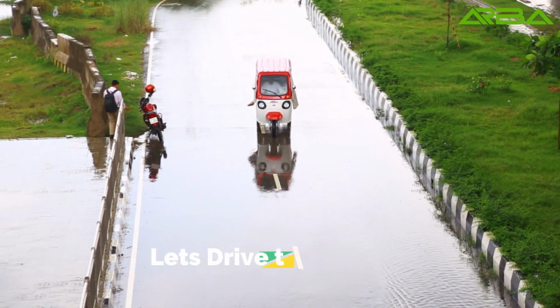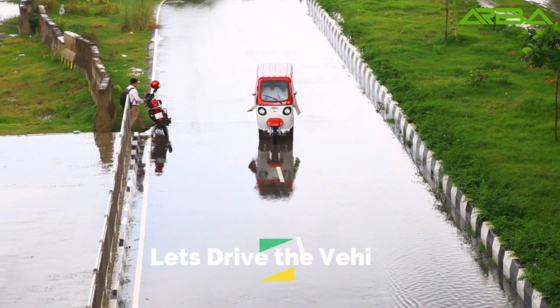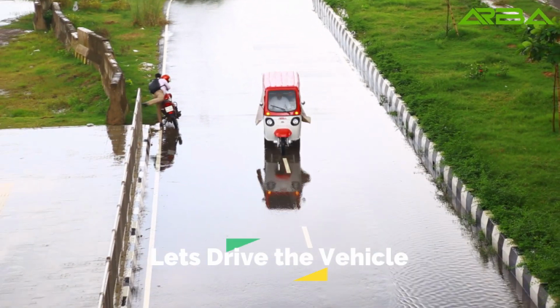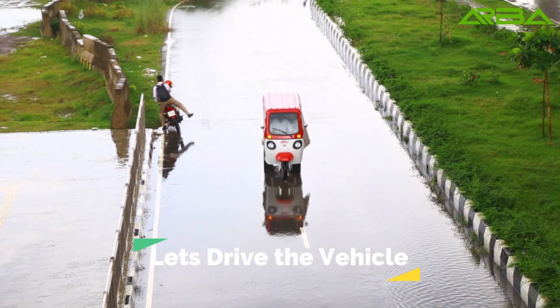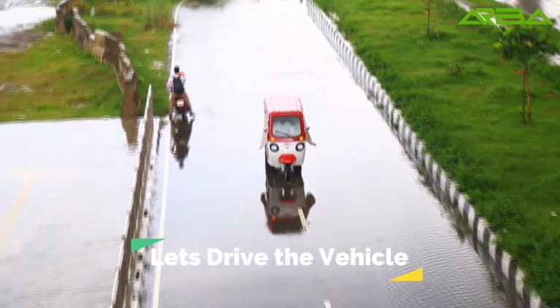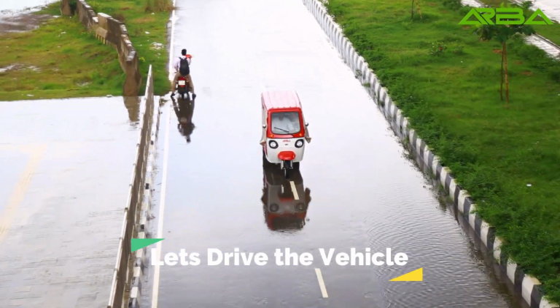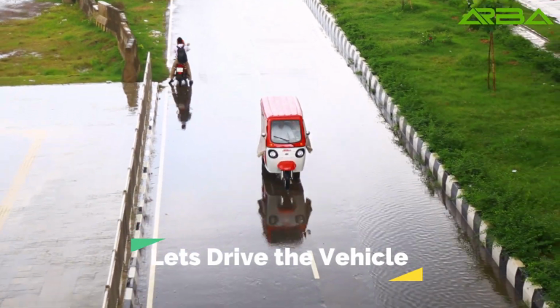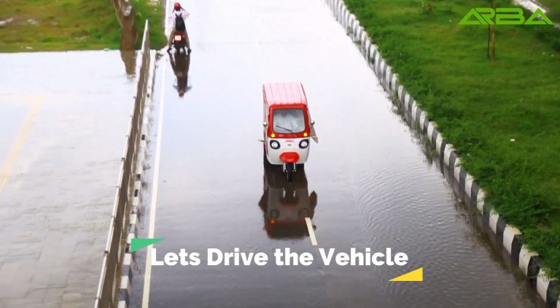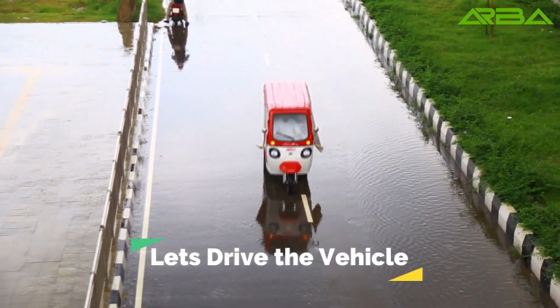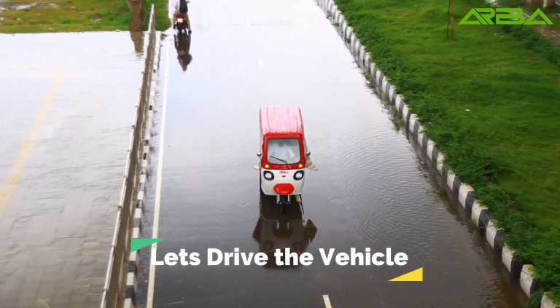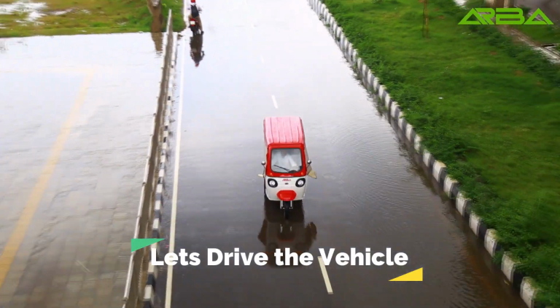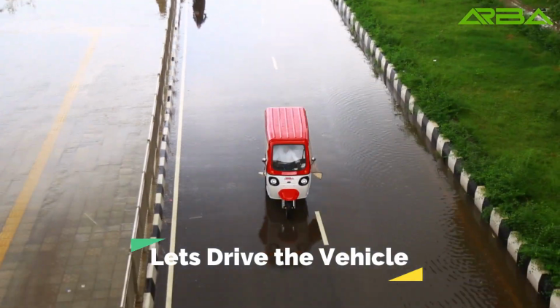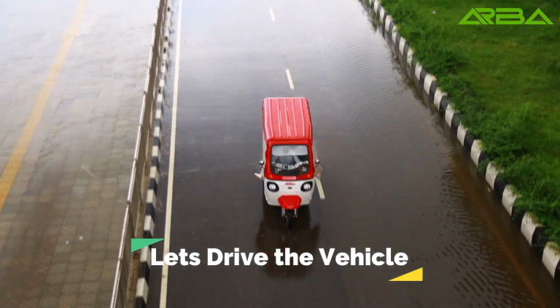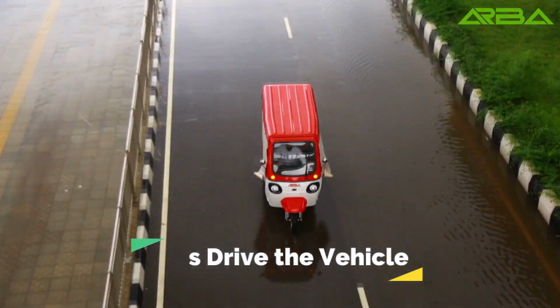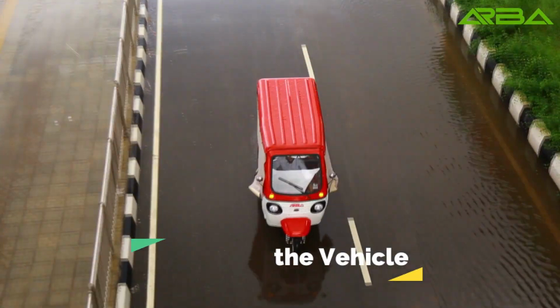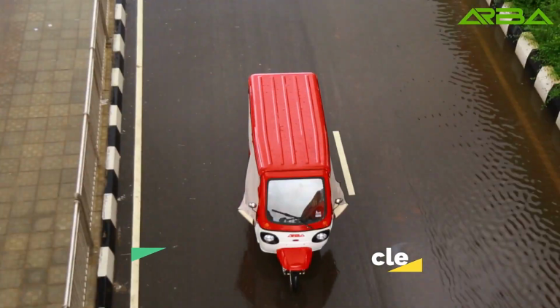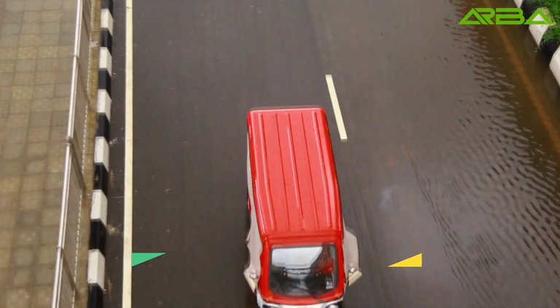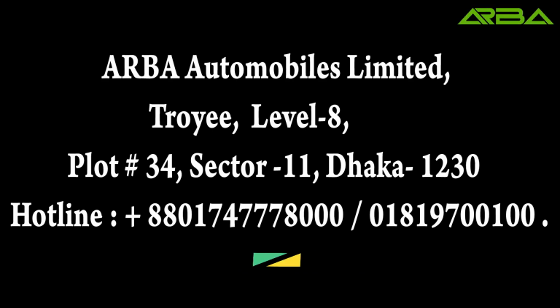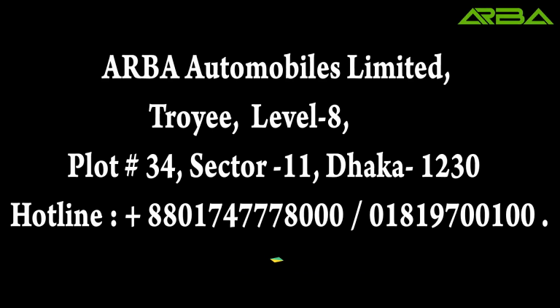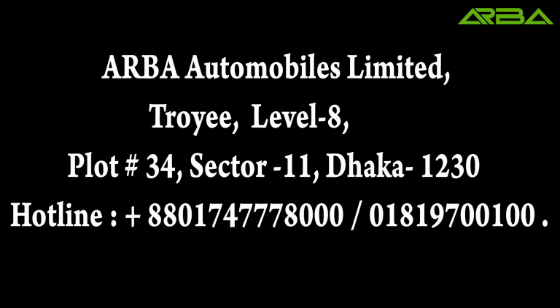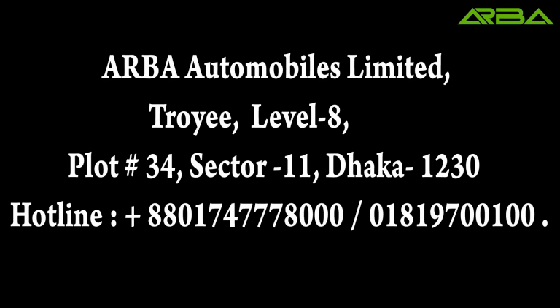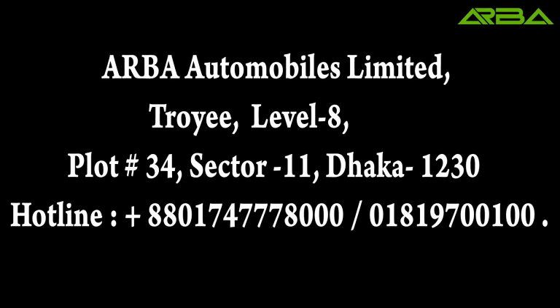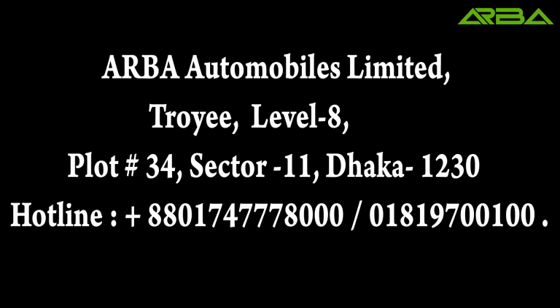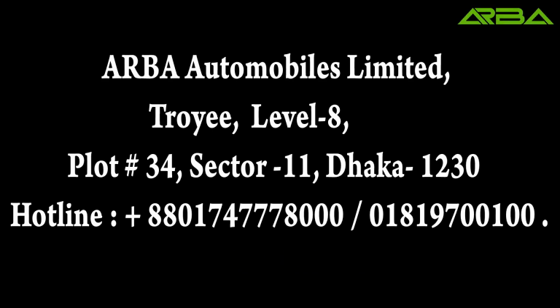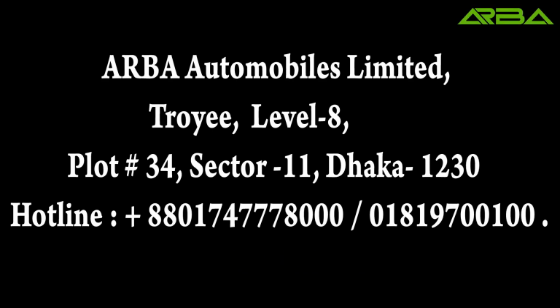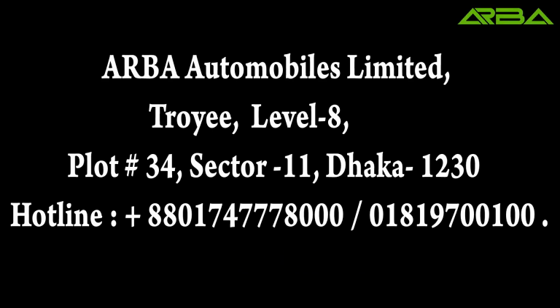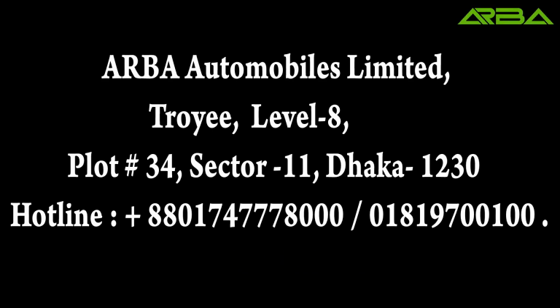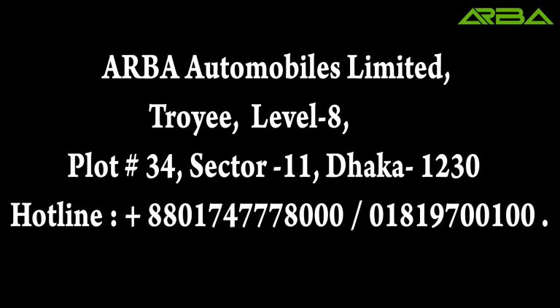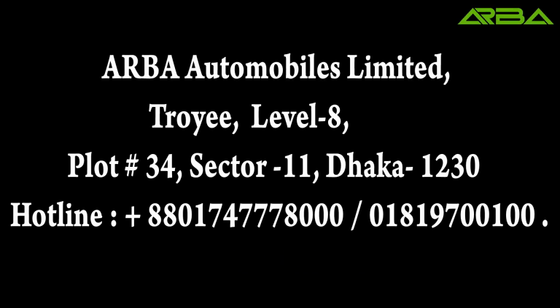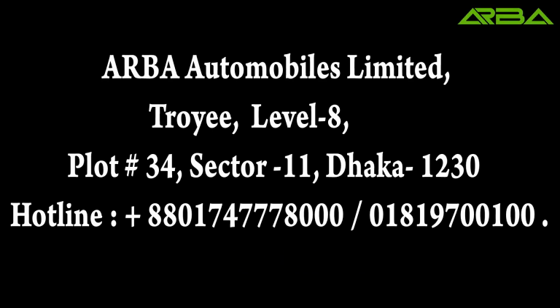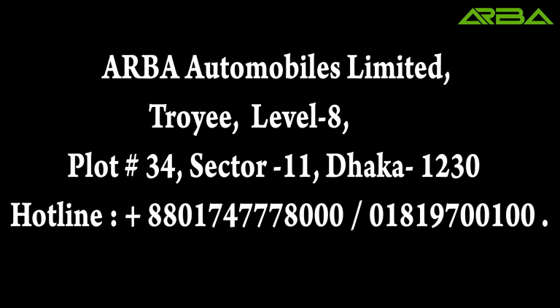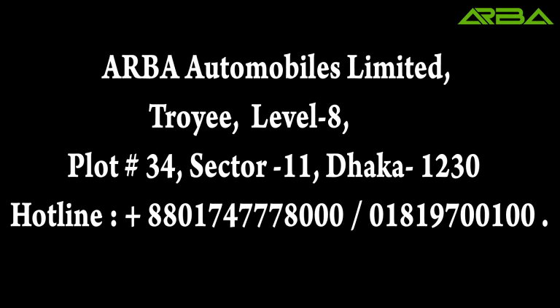Let's drive the vehicle. Visit Arbautomobile.com.